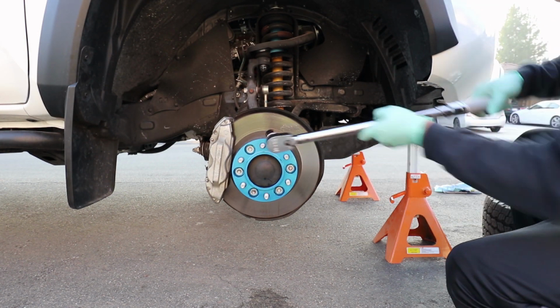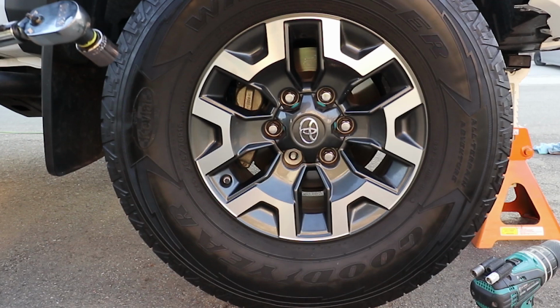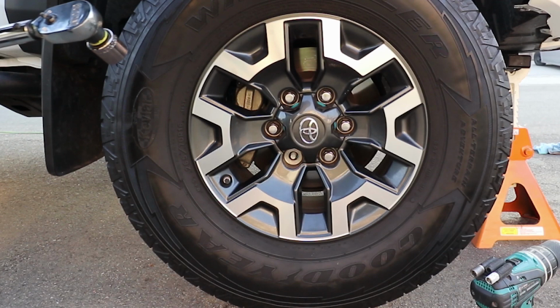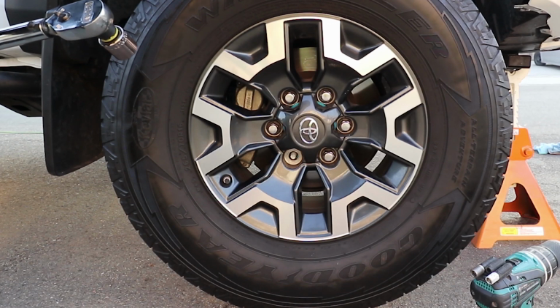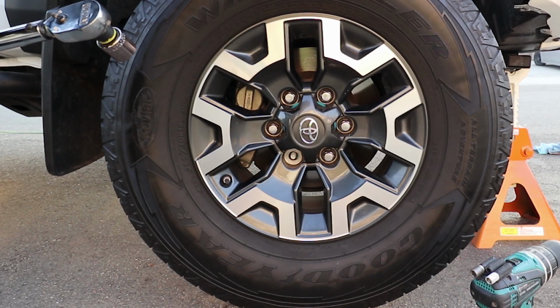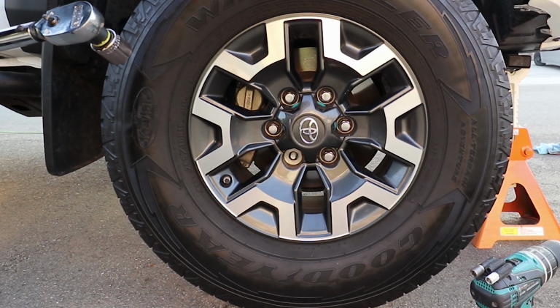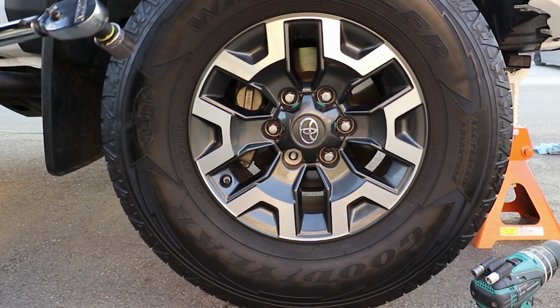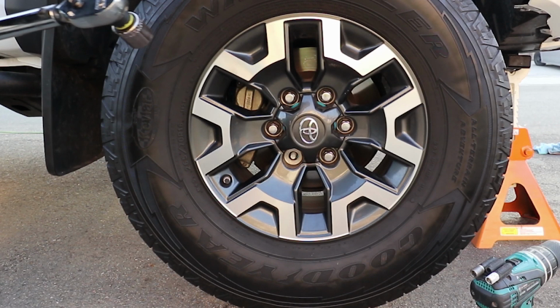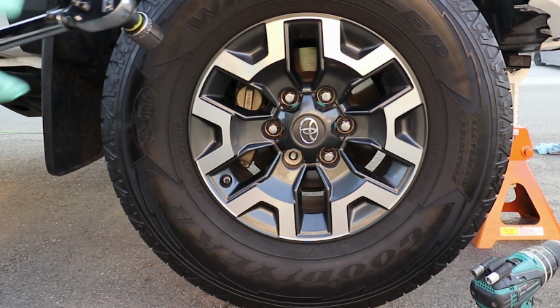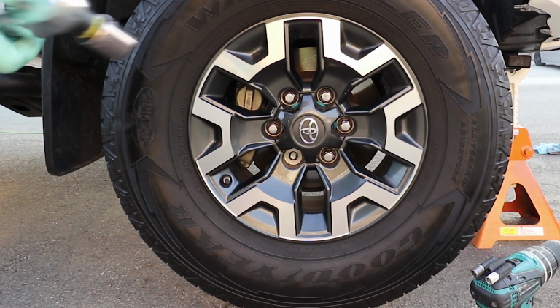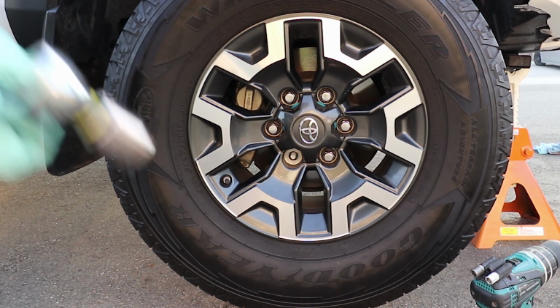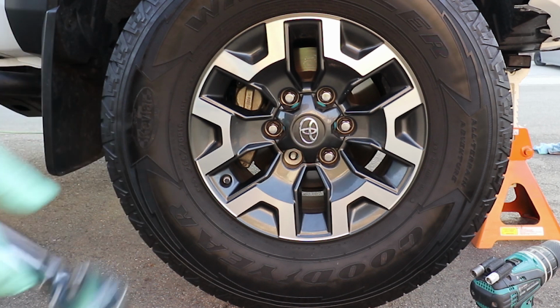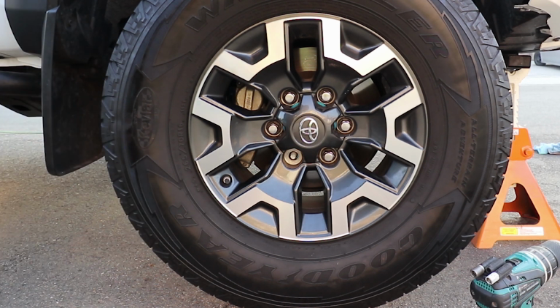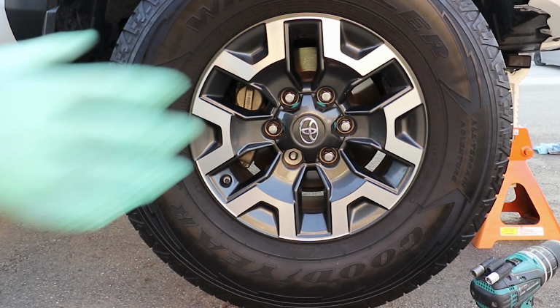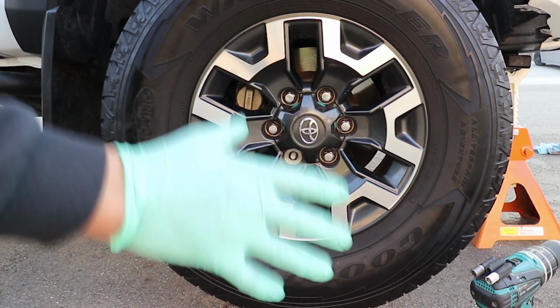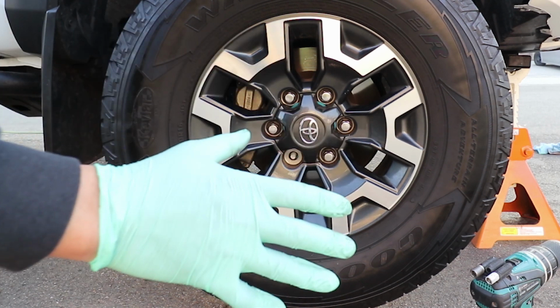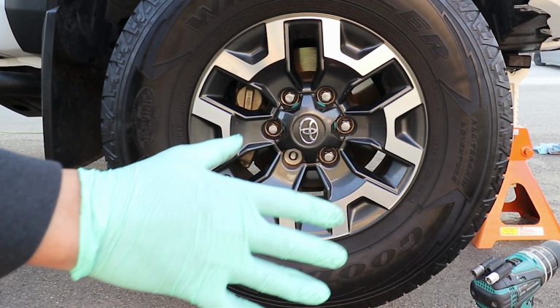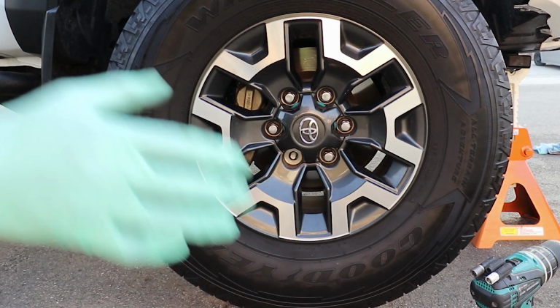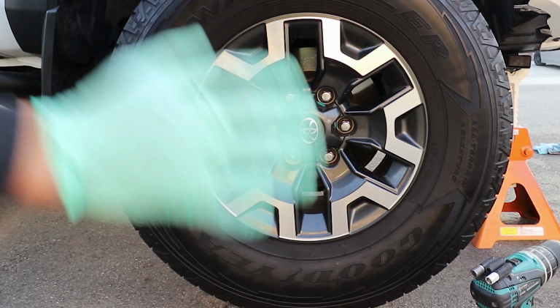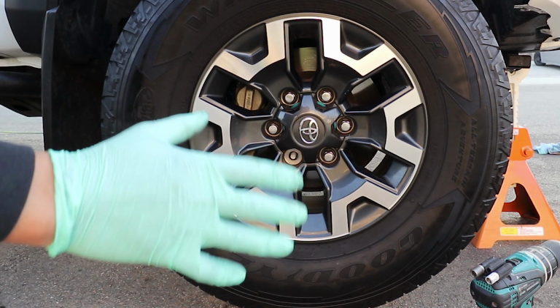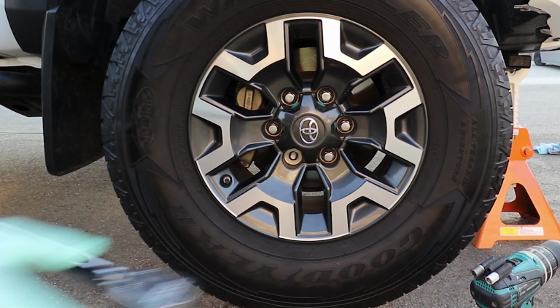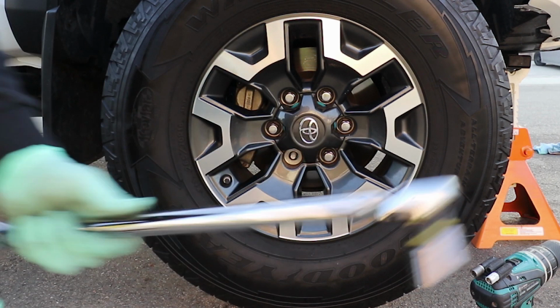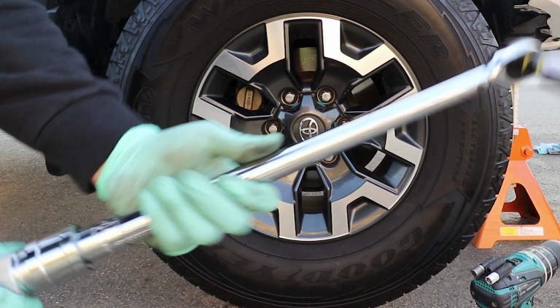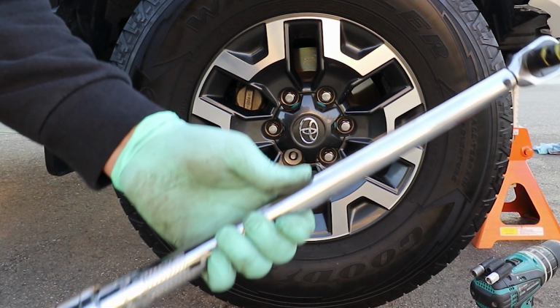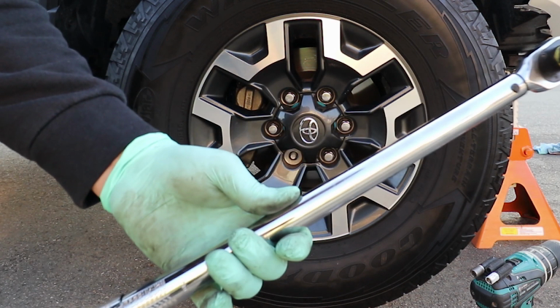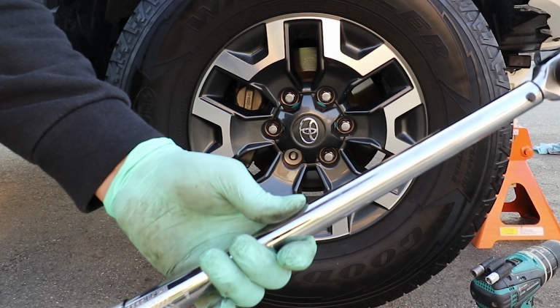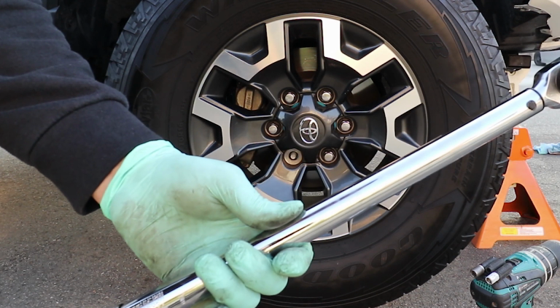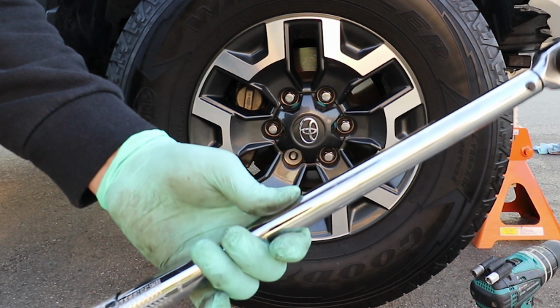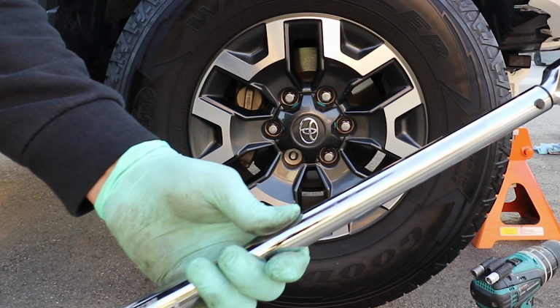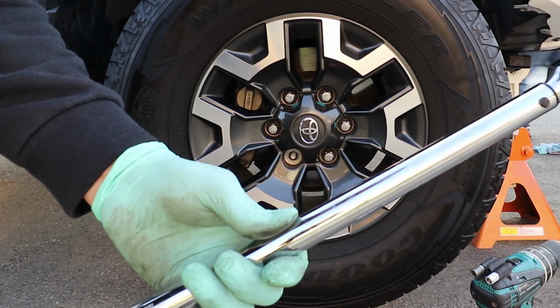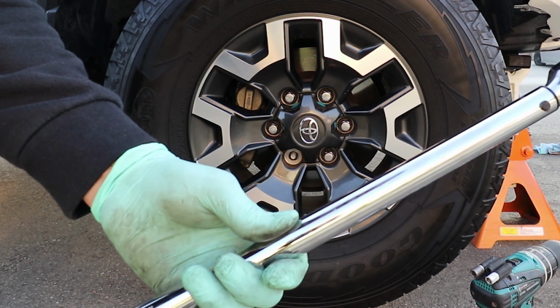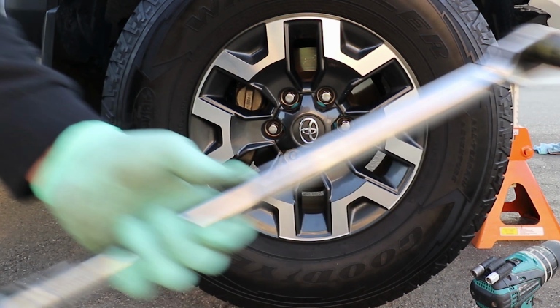I finished installing all four wheel spacers. Now it's time to install the wheels back on. They'll need to be torqued to 83 foot-pounds.